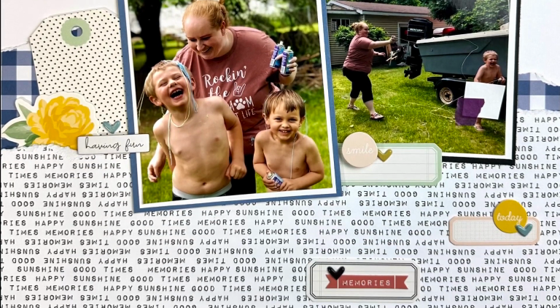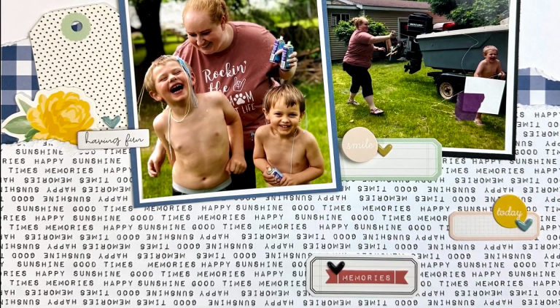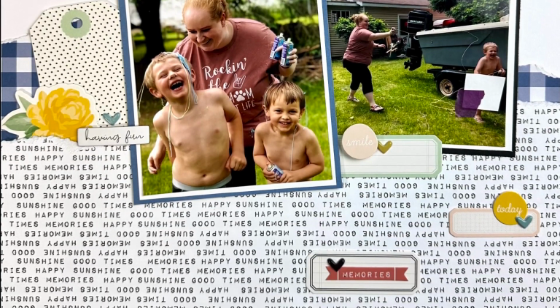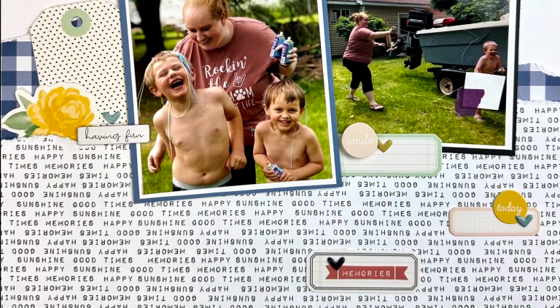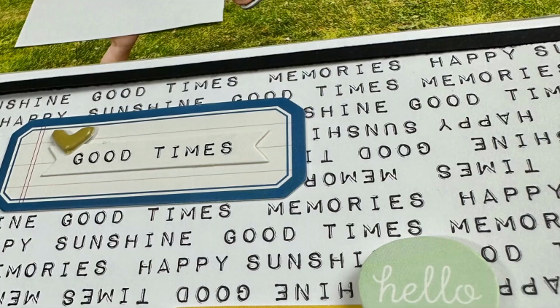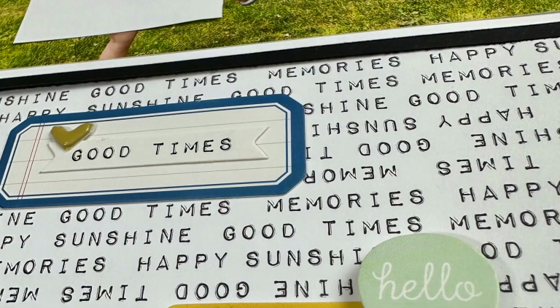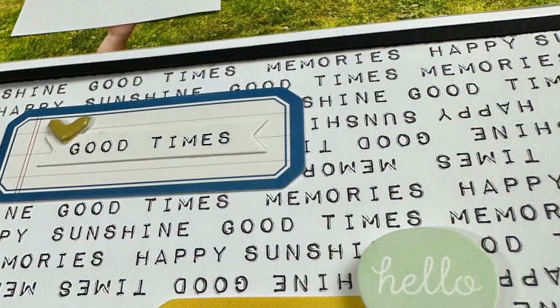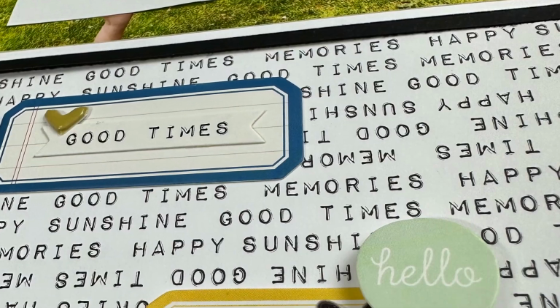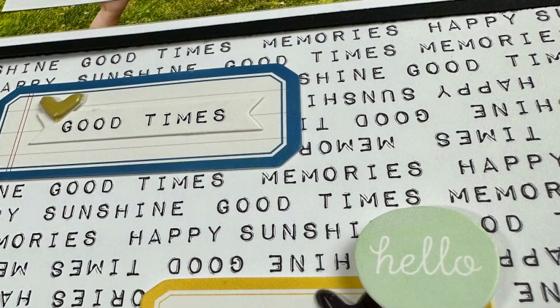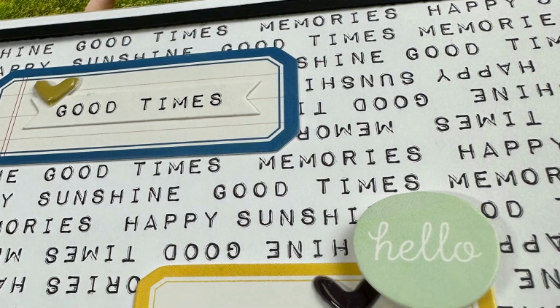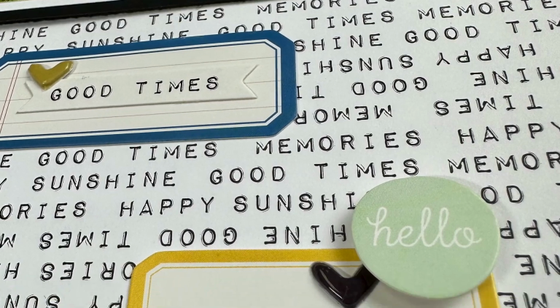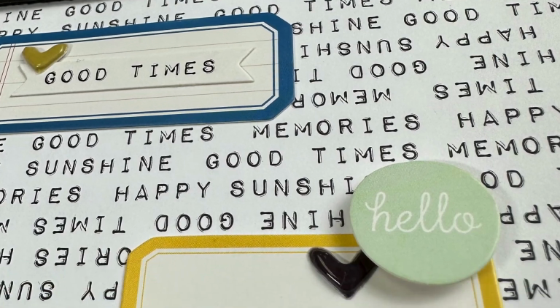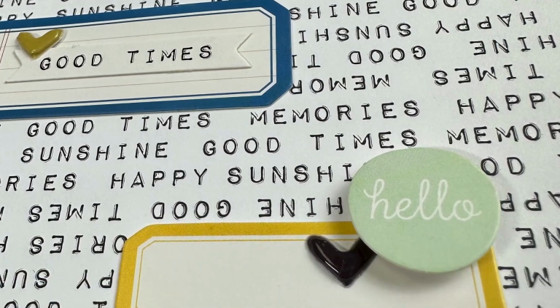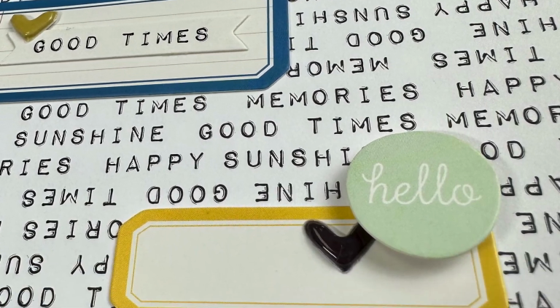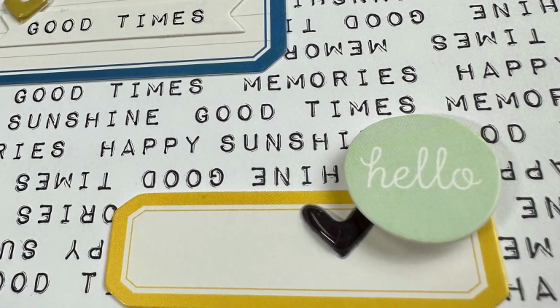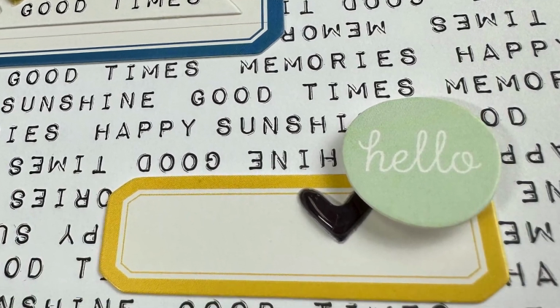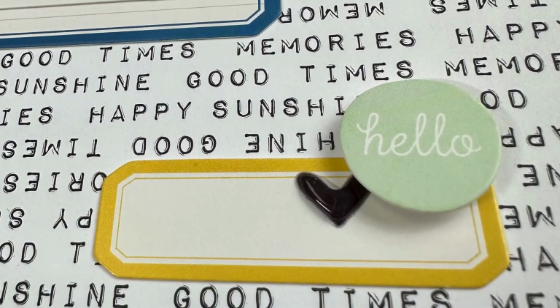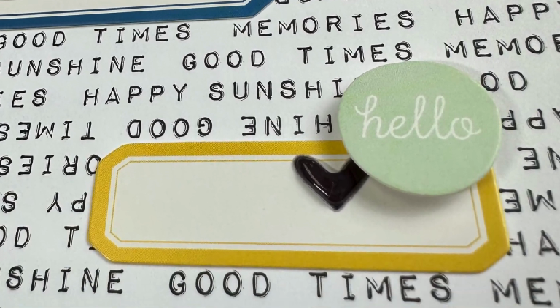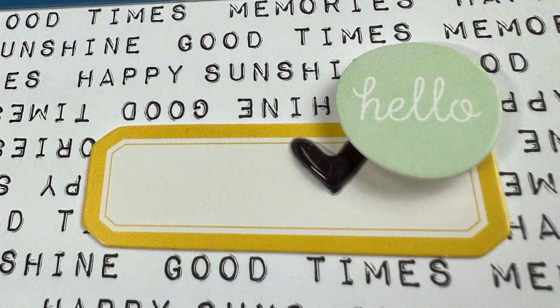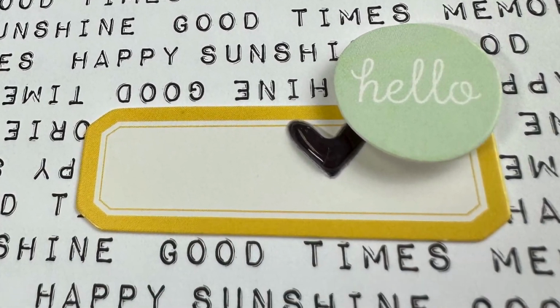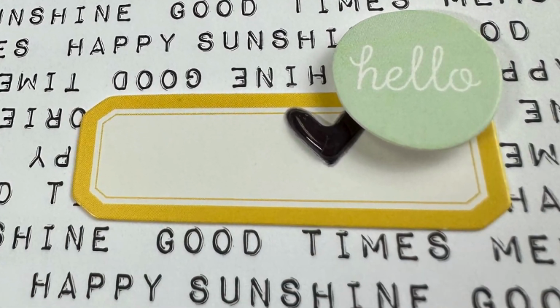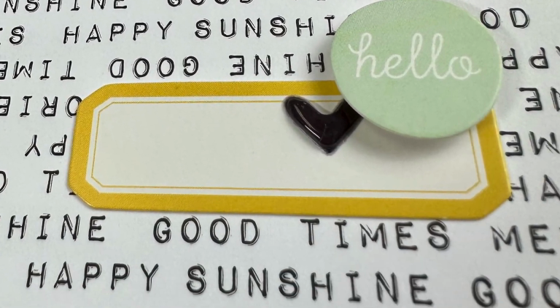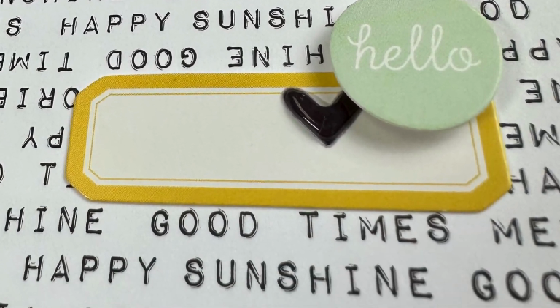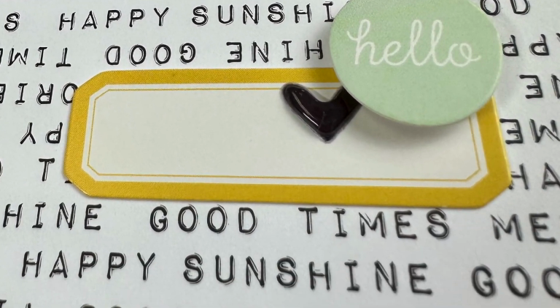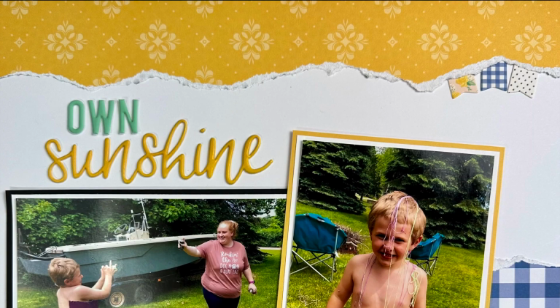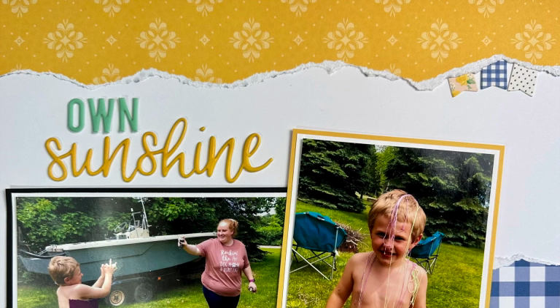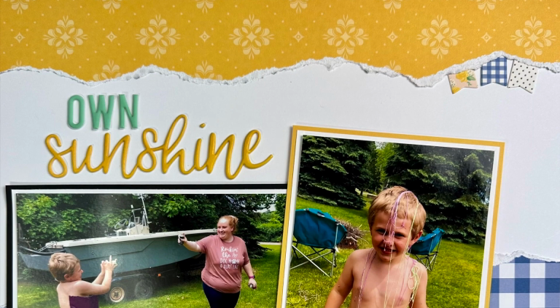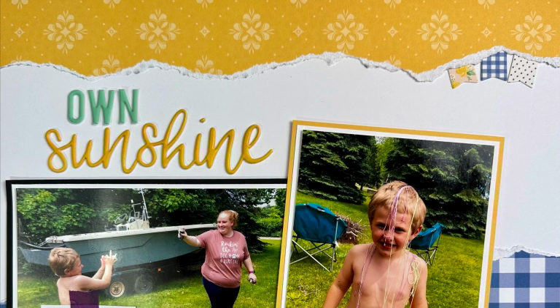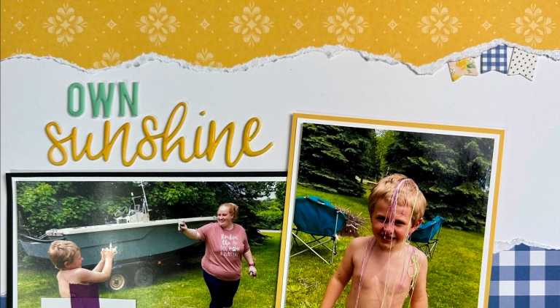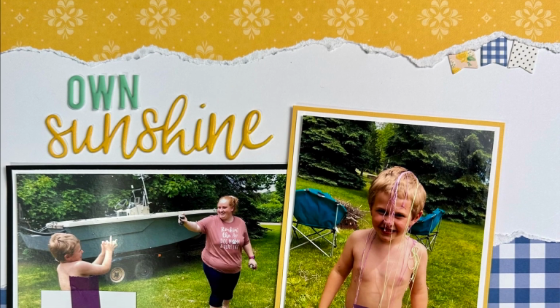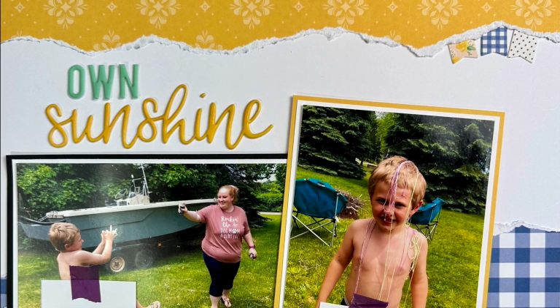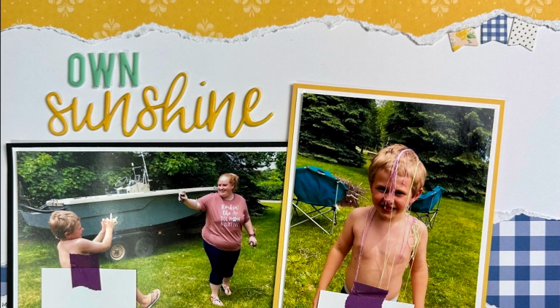That is going to finish off this layout! I hope you guys enjoyed, and we will see you next time. Bye guys!